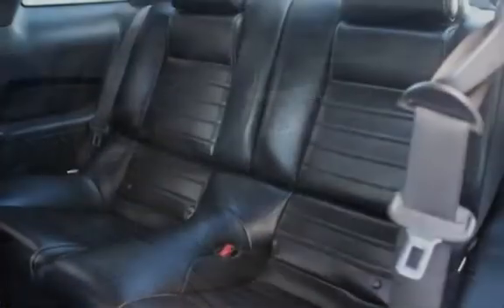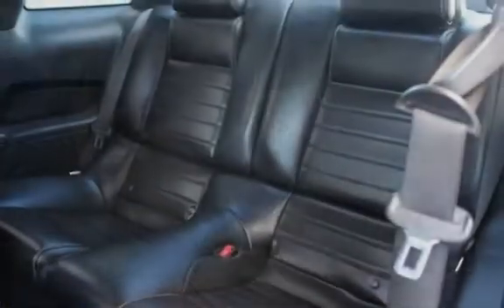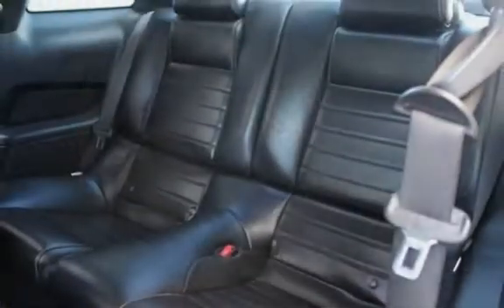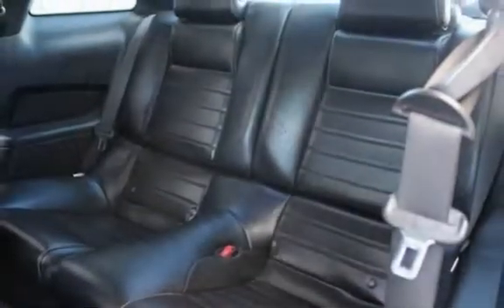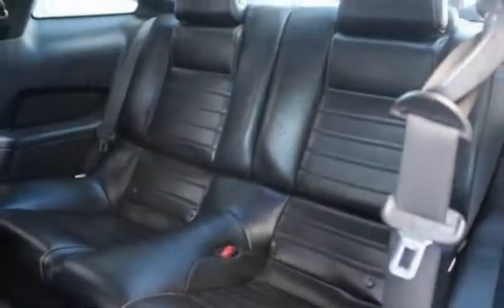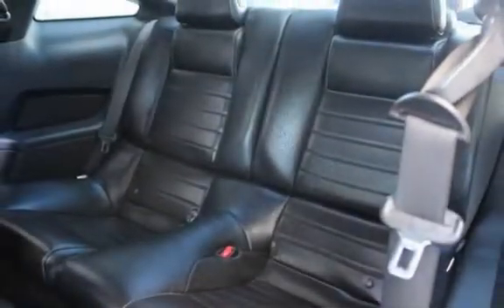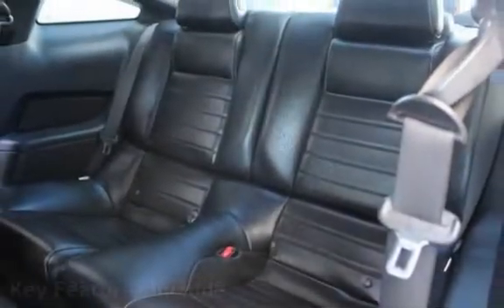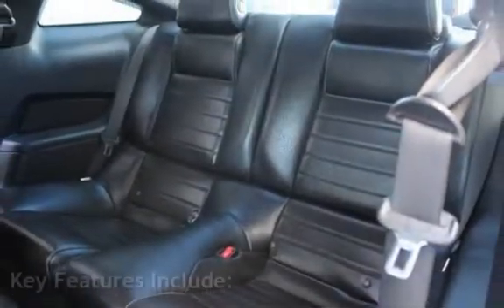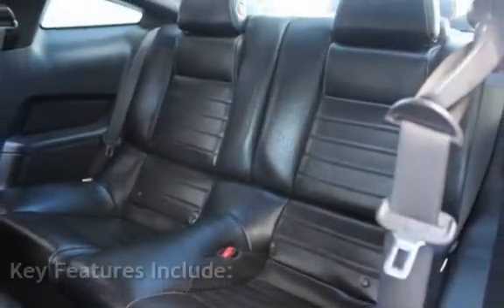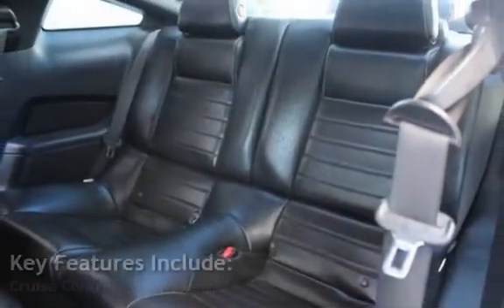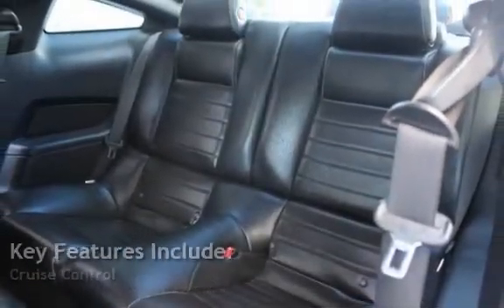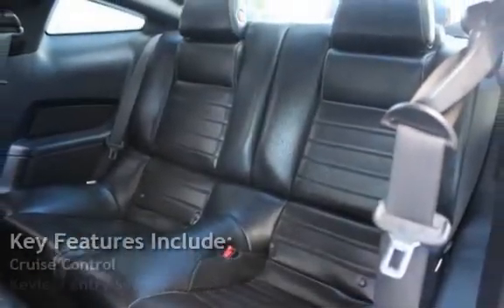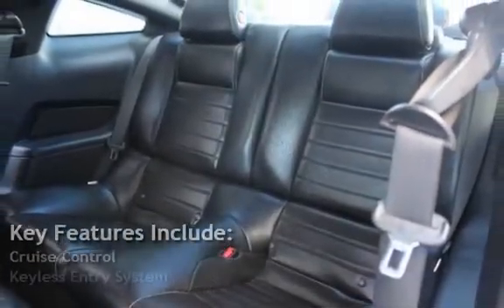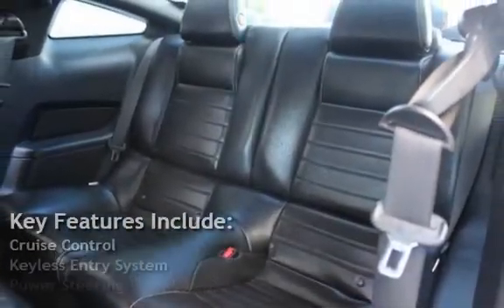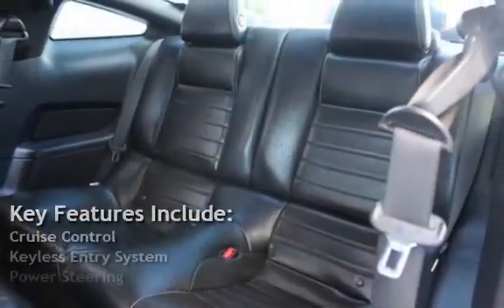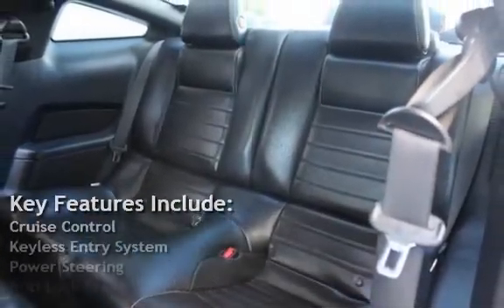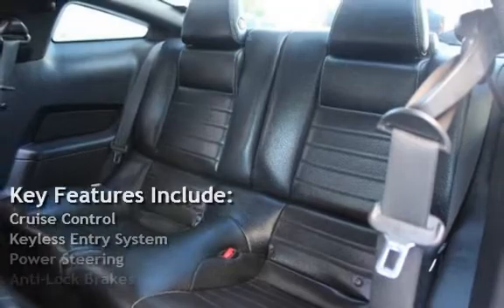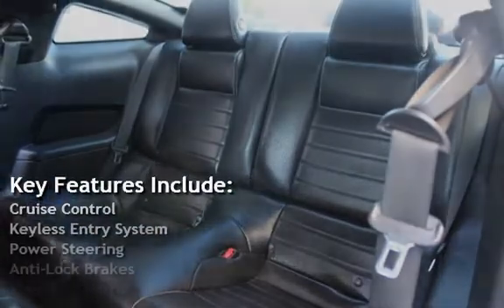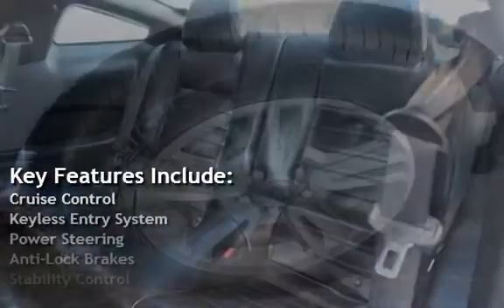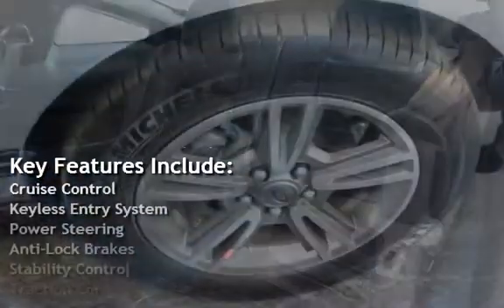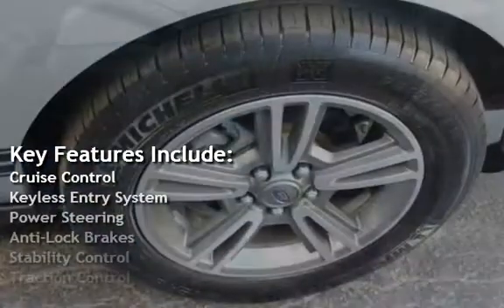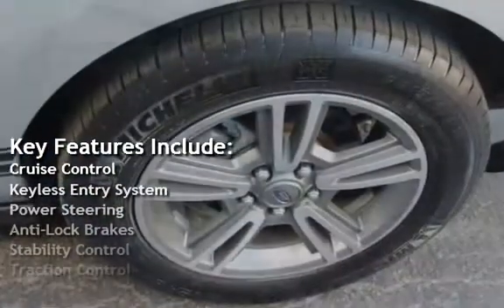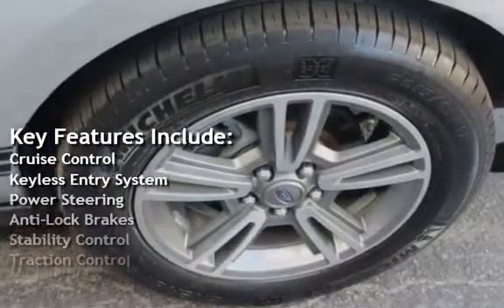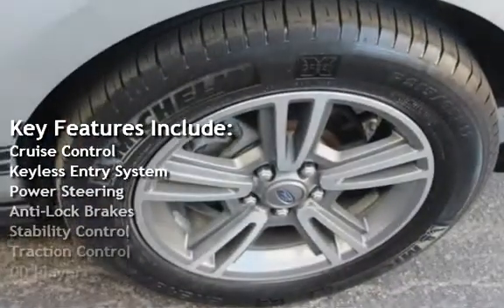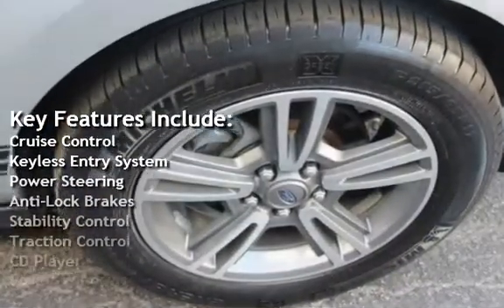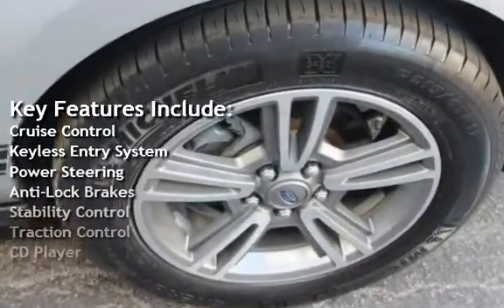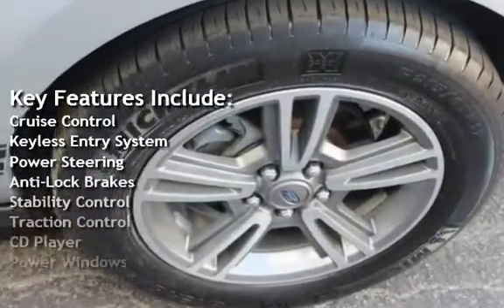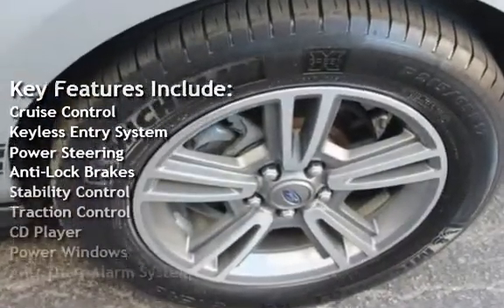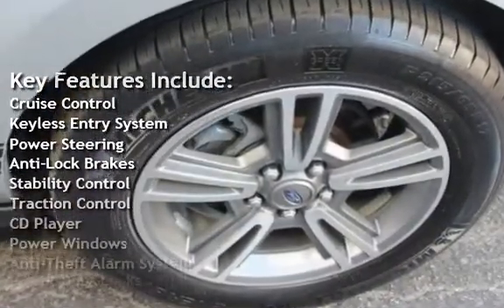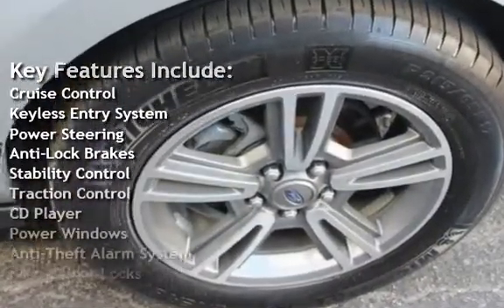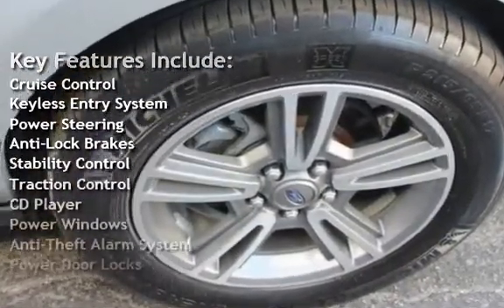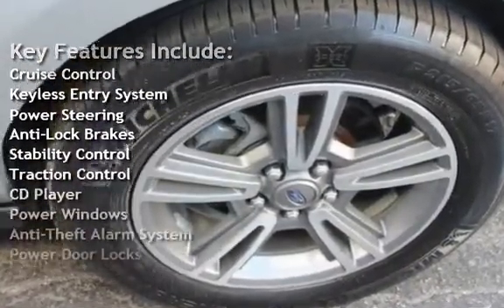Key features include cruise control, keyless entry, power steering, anti-lock brakes, and stability control.